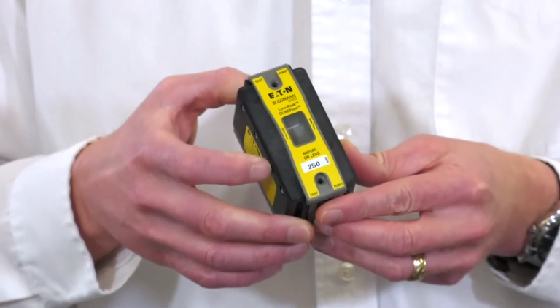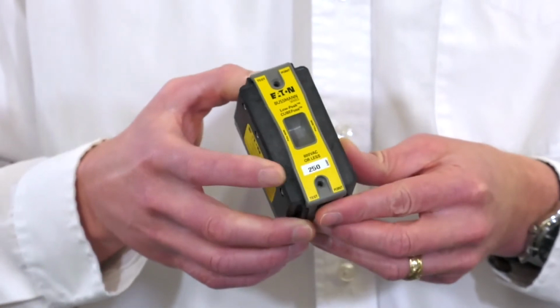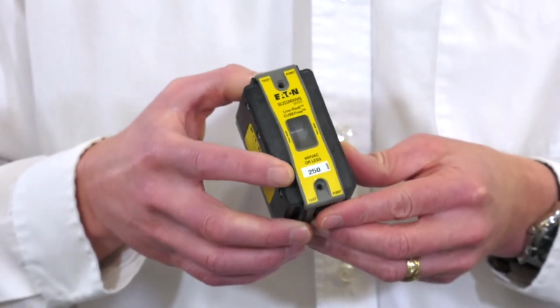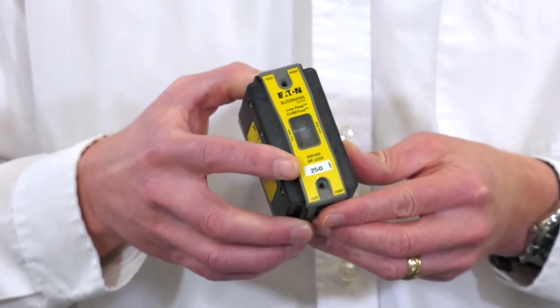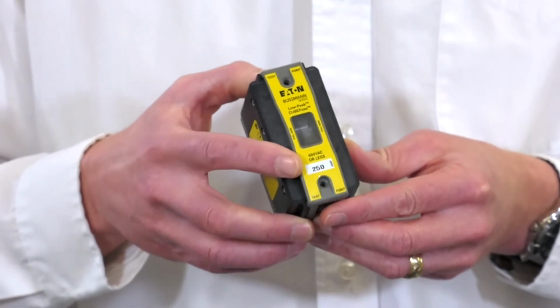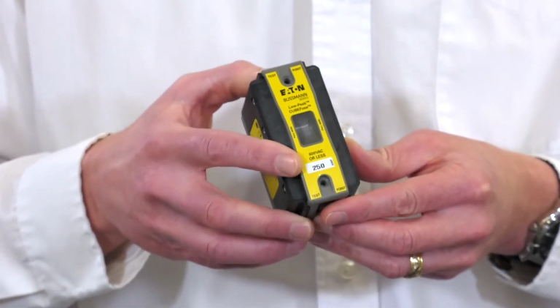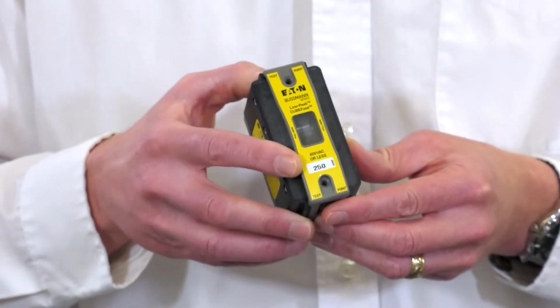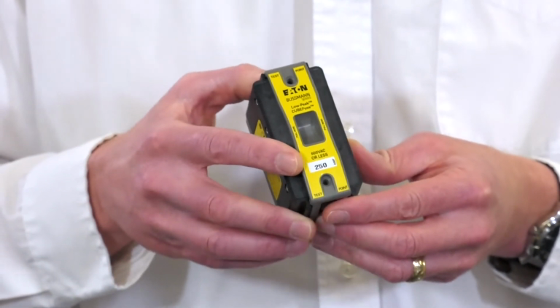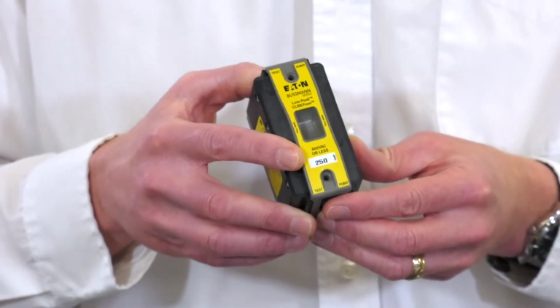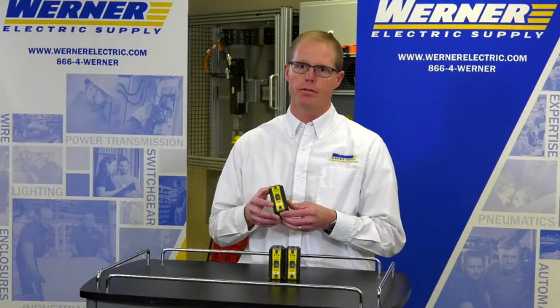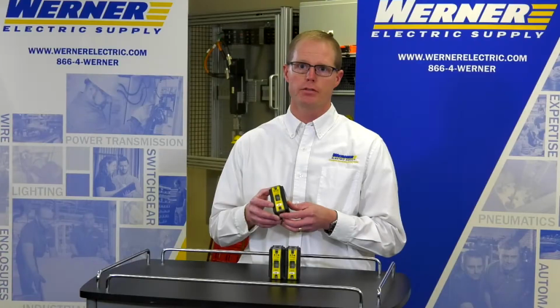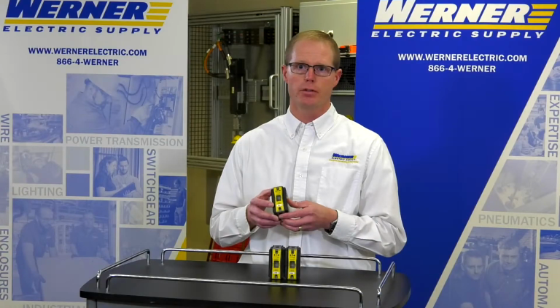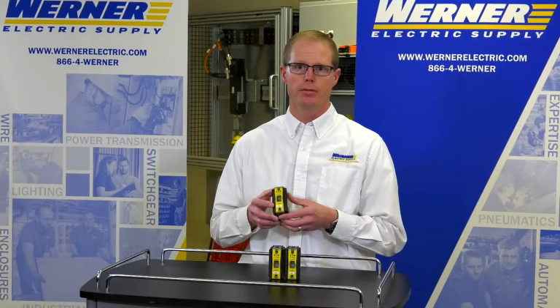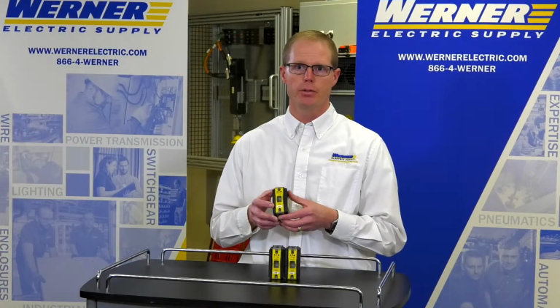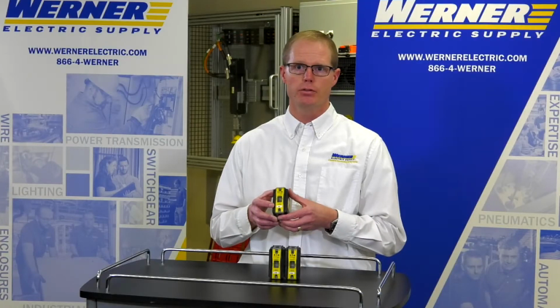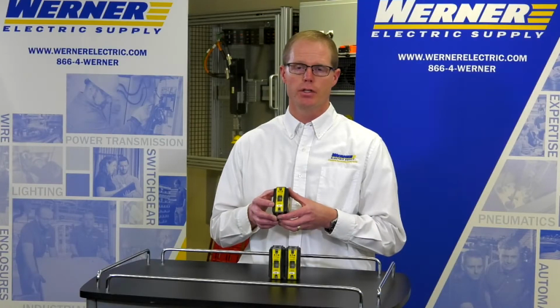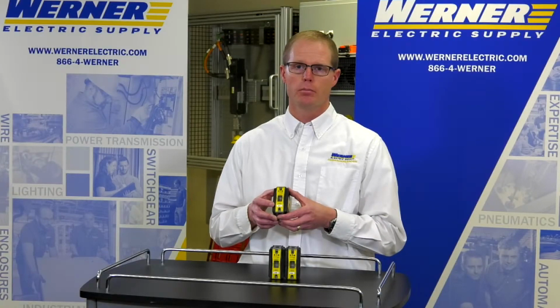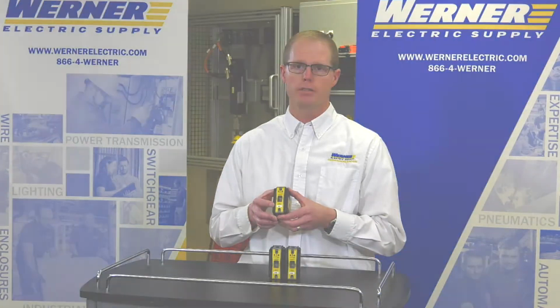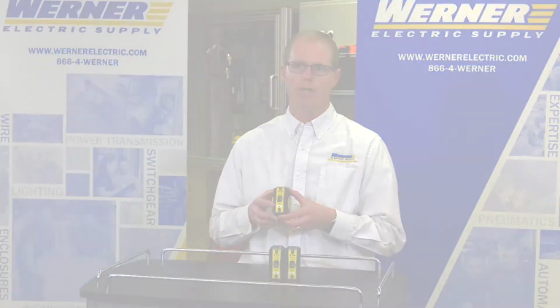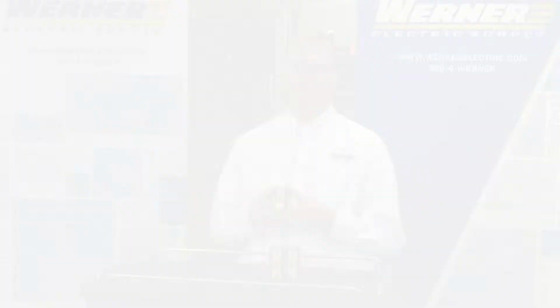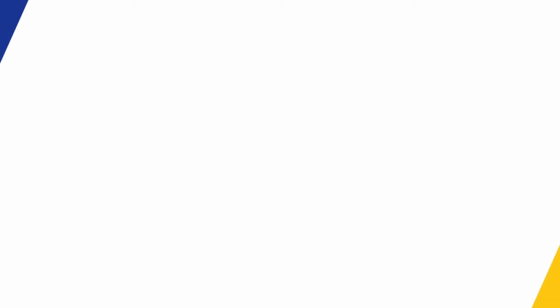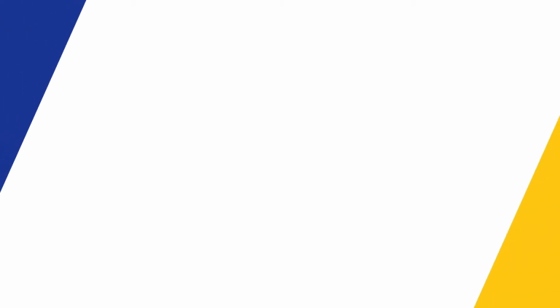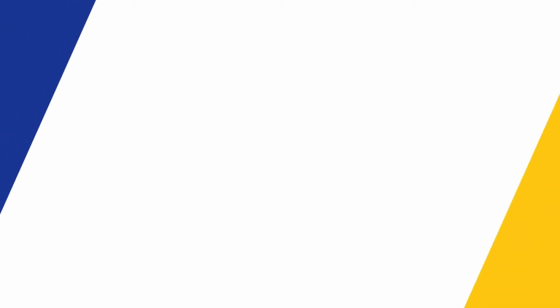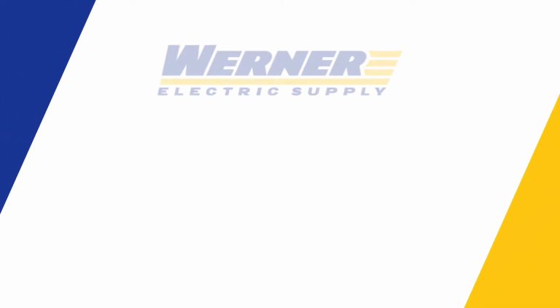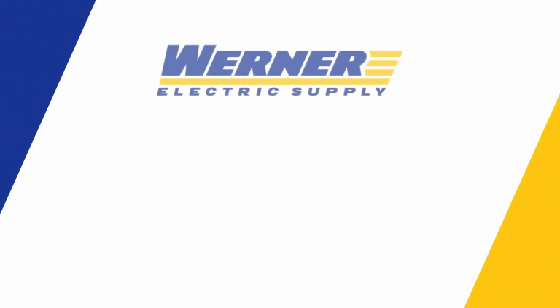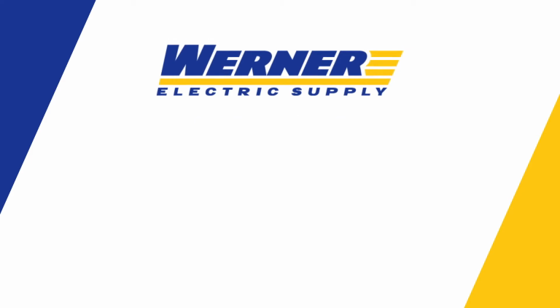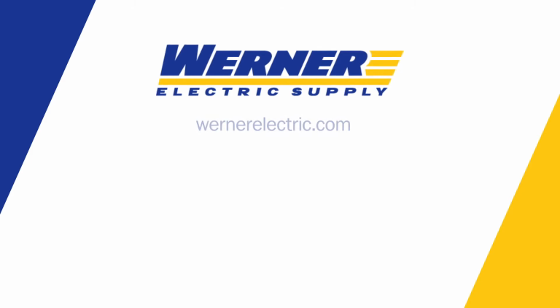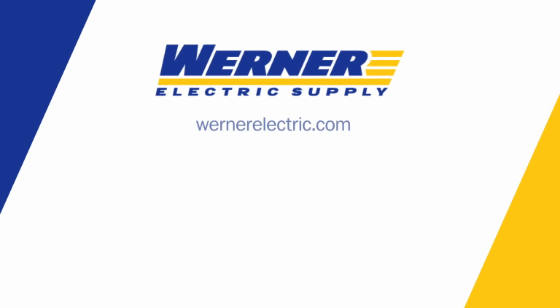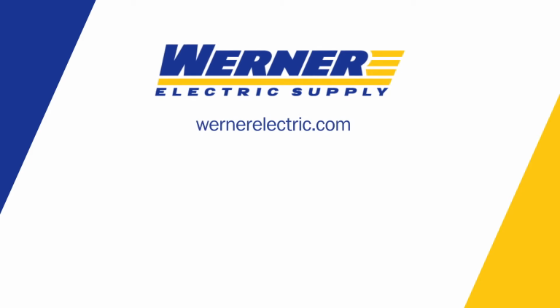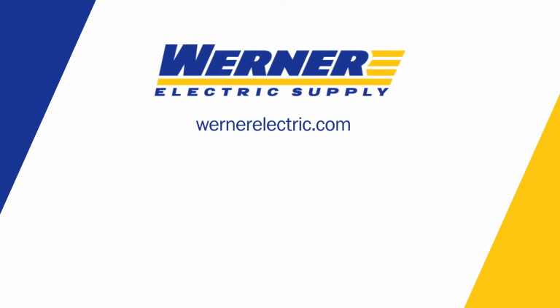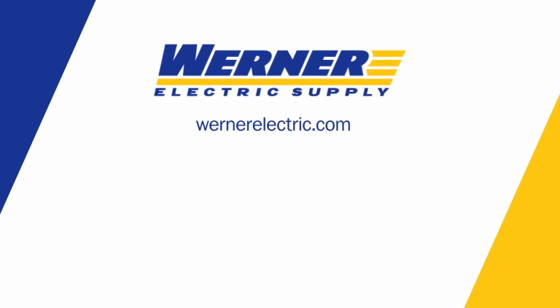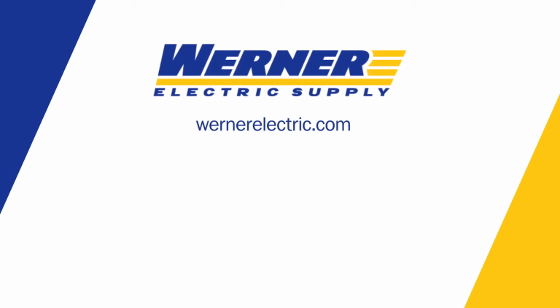If you have more questions about this Cube Fuse, please contact your Werner Electric Supply Account Manager.